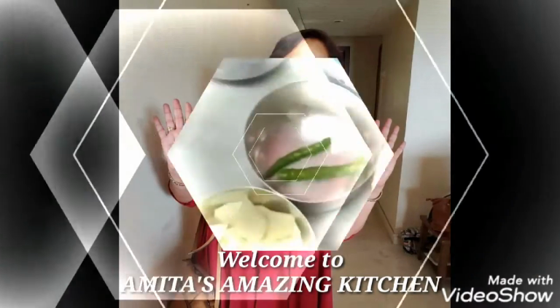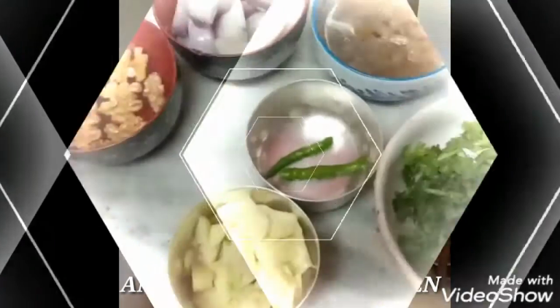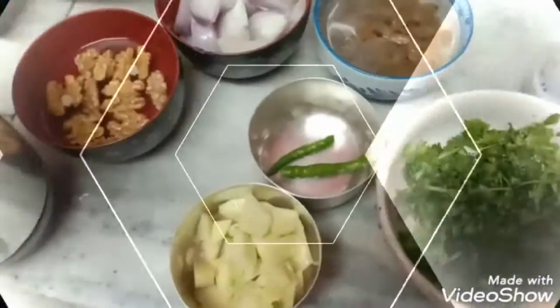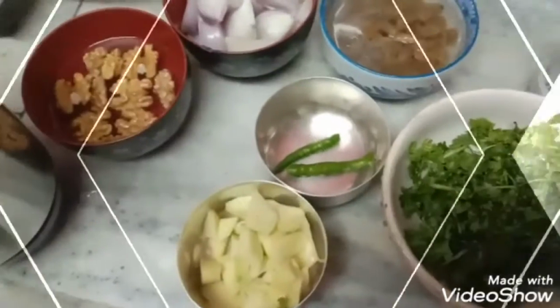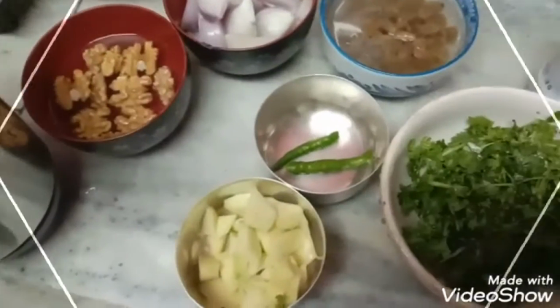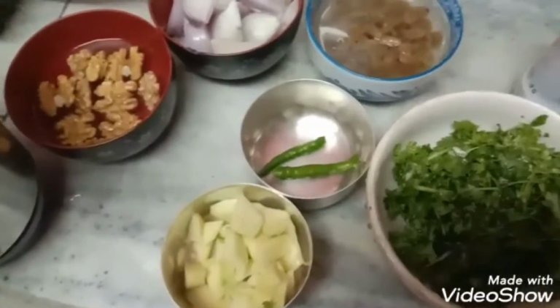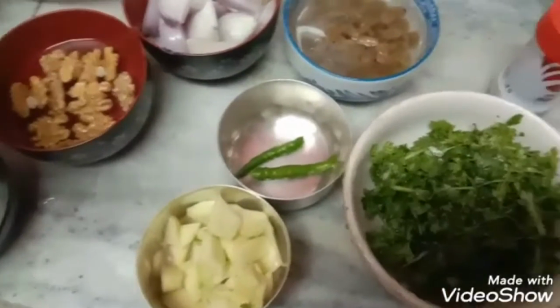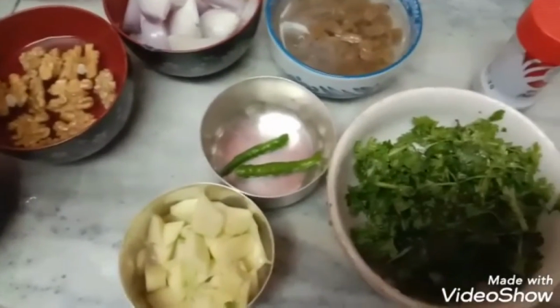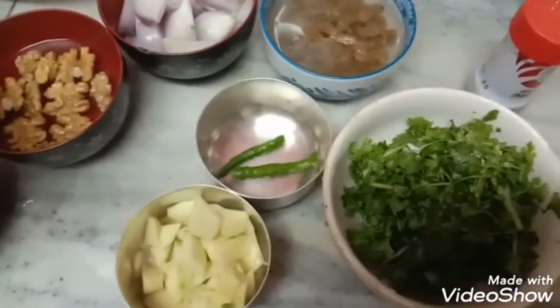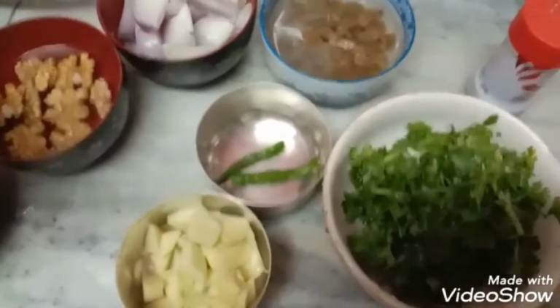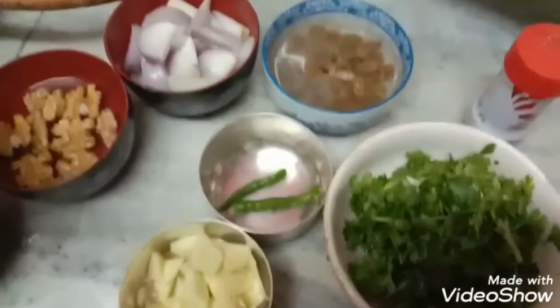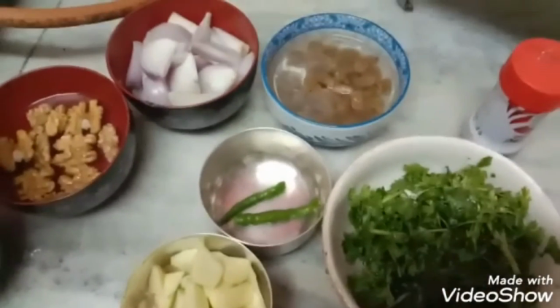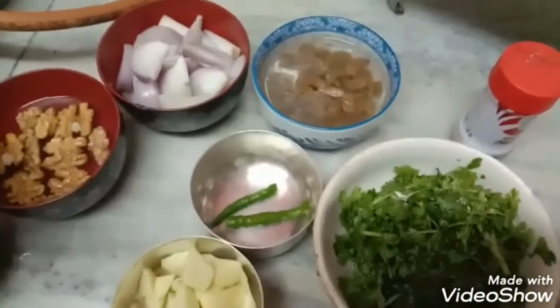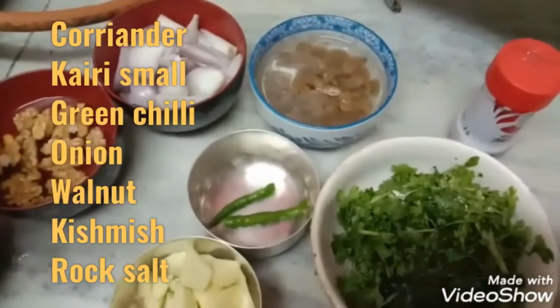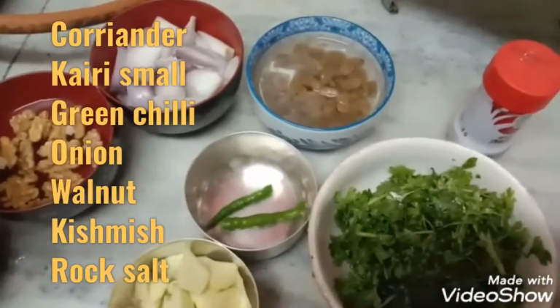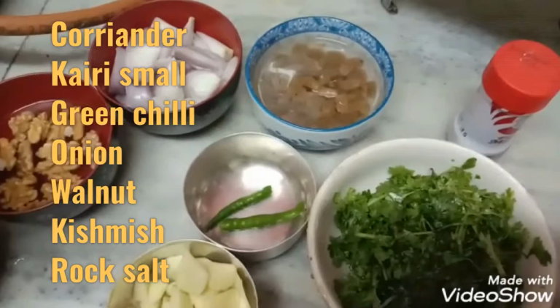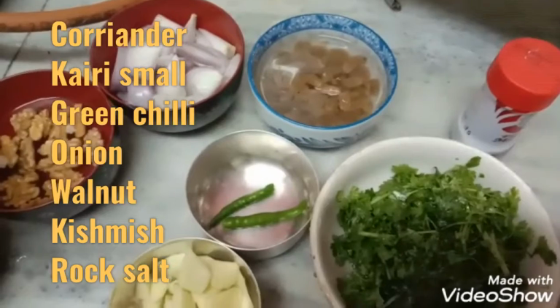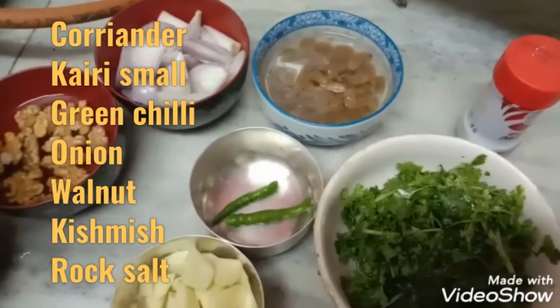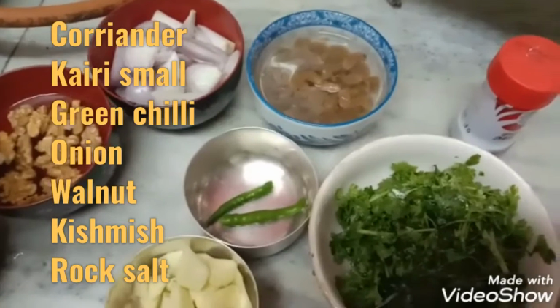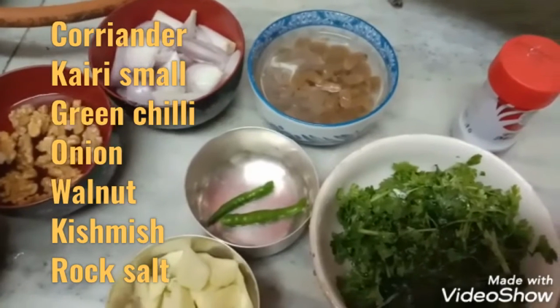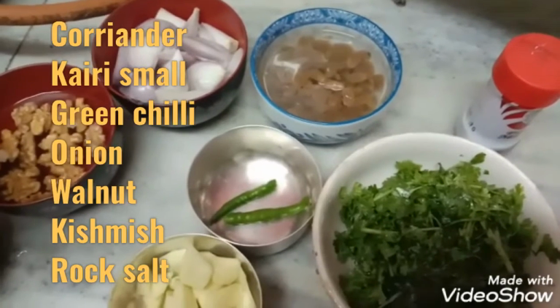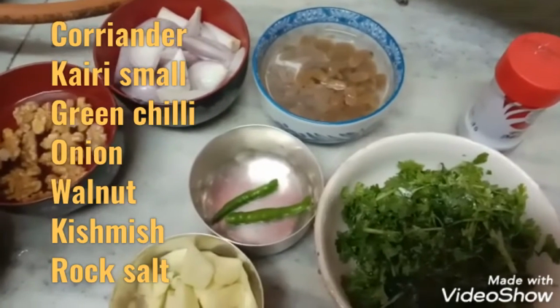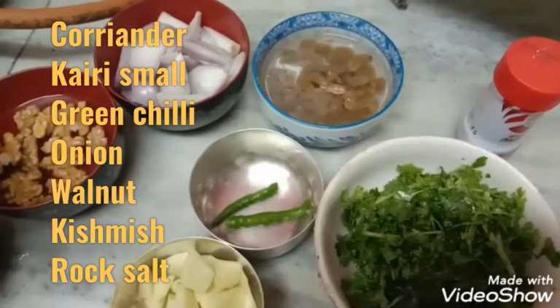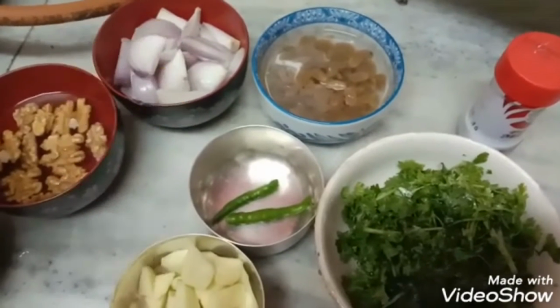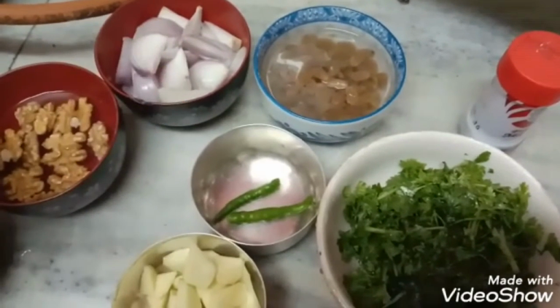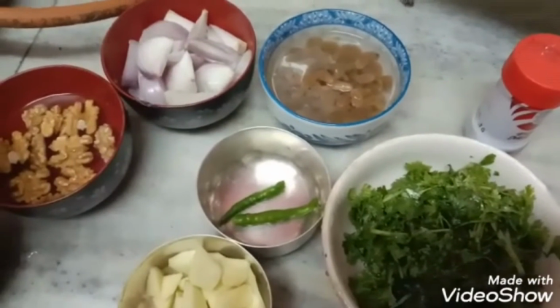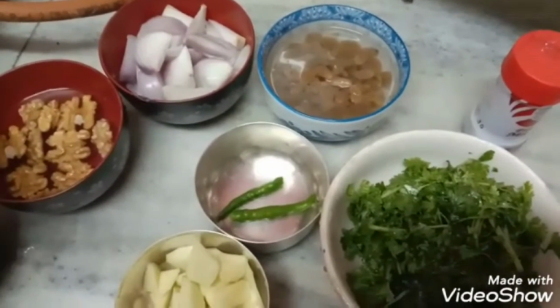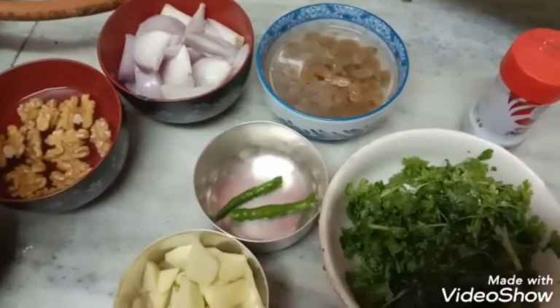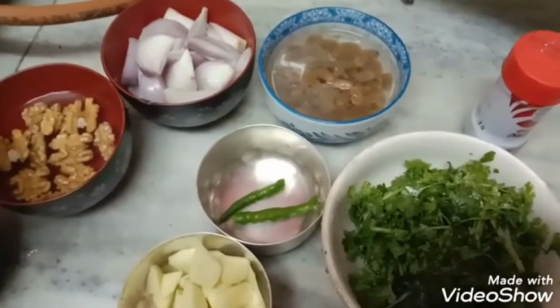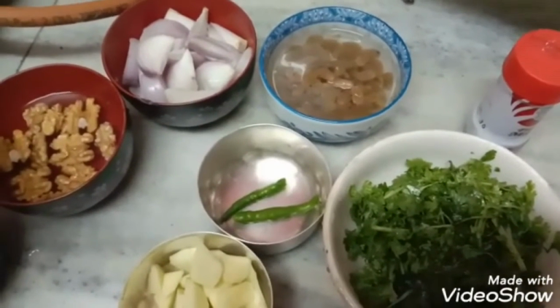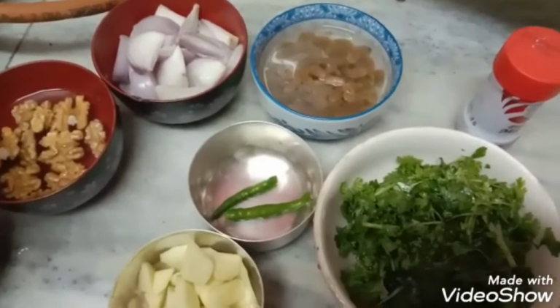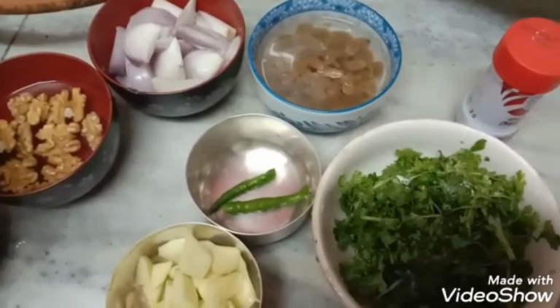Hi everybody, I am Amita Bagai from Amita's Amazing Kitchen.